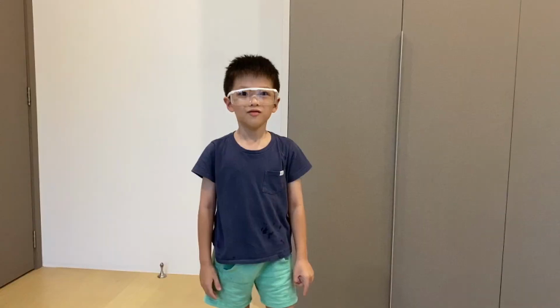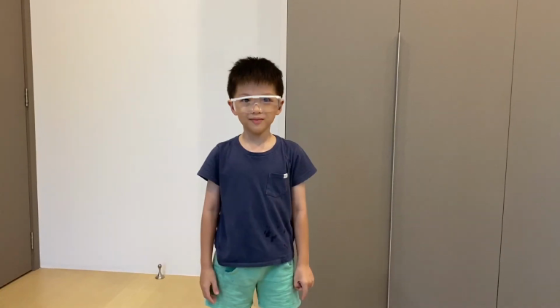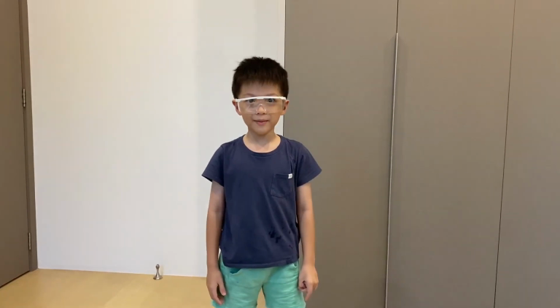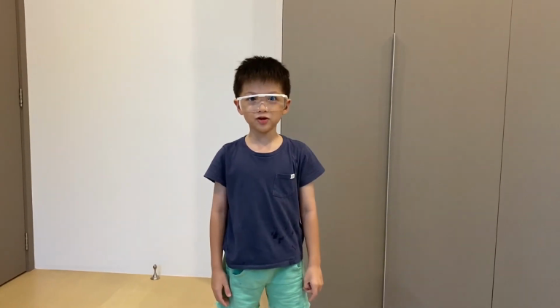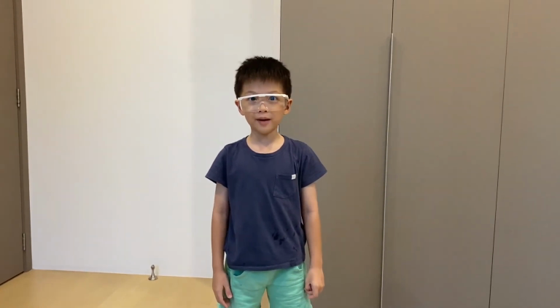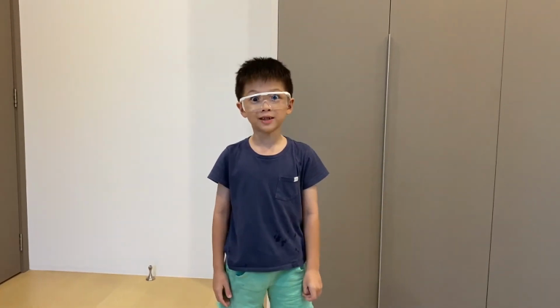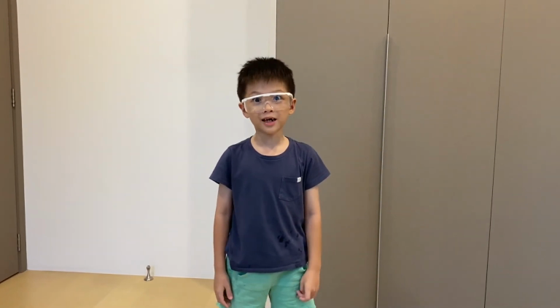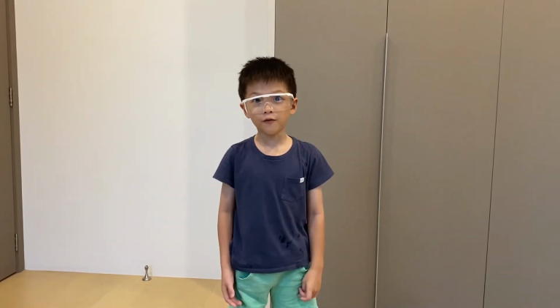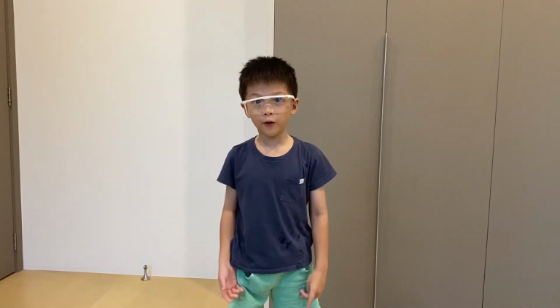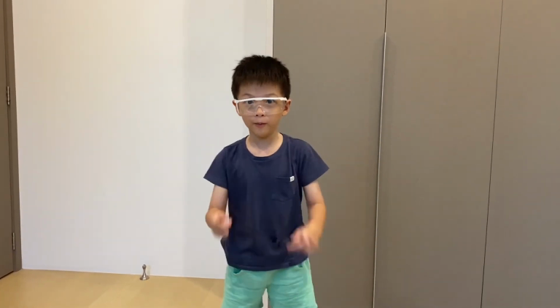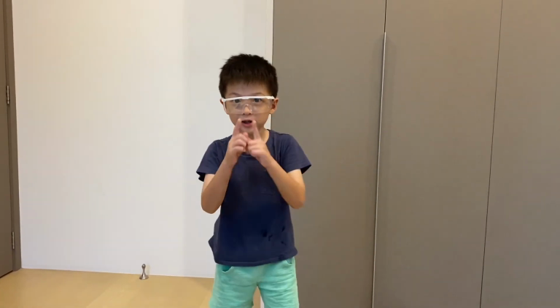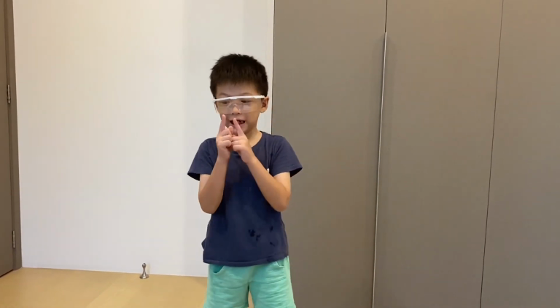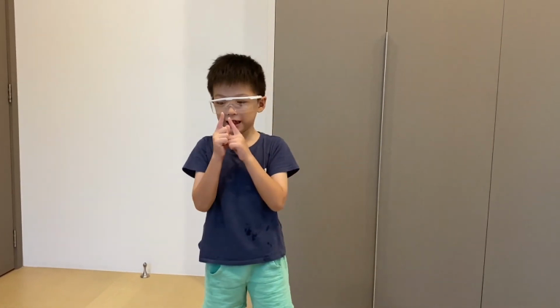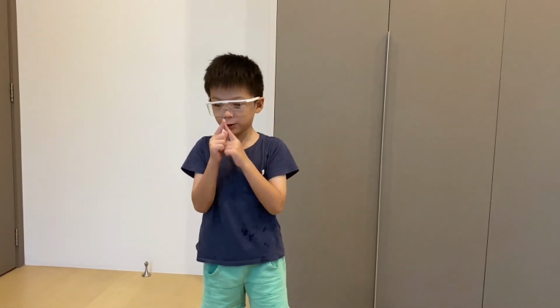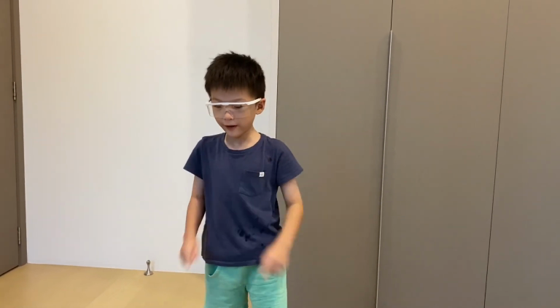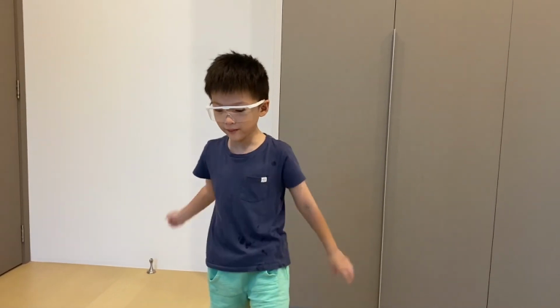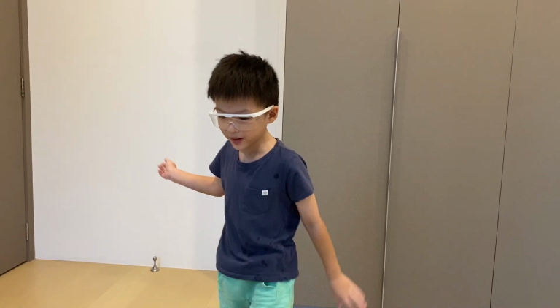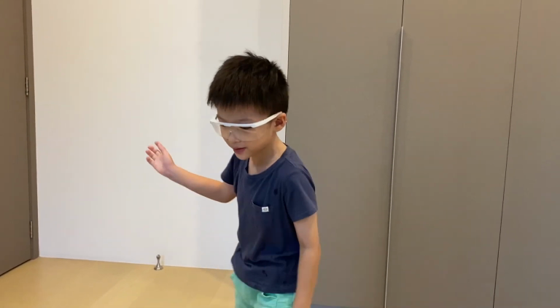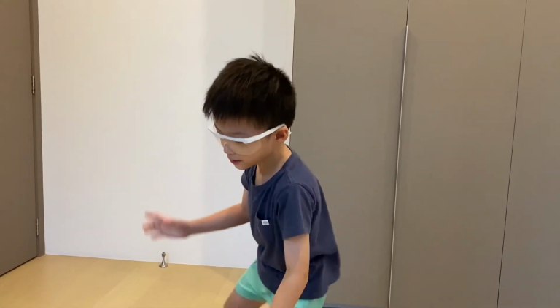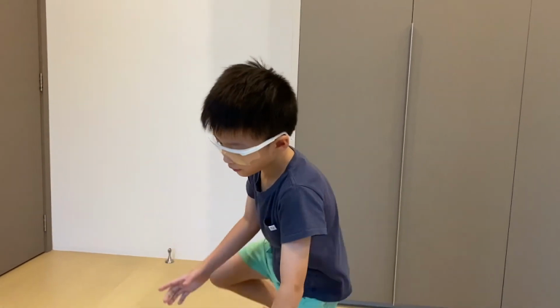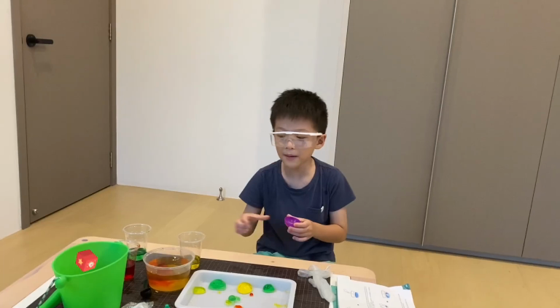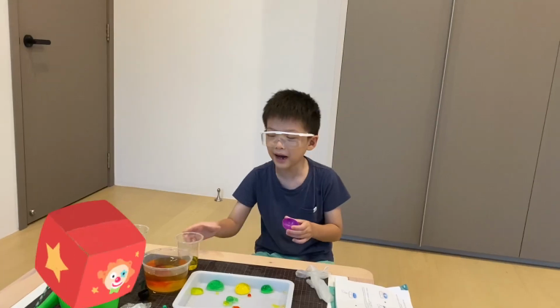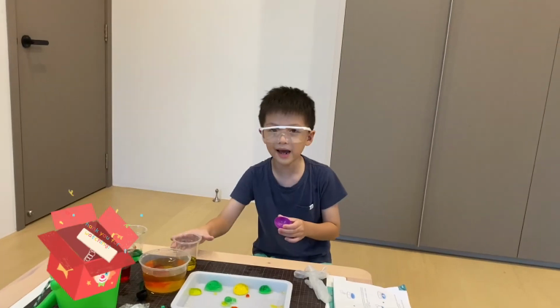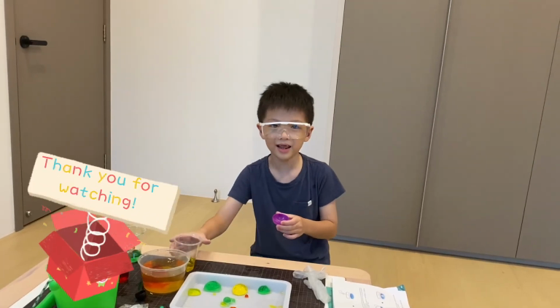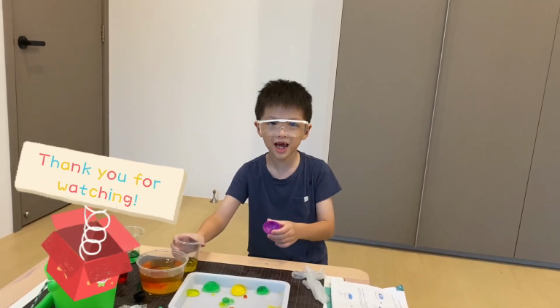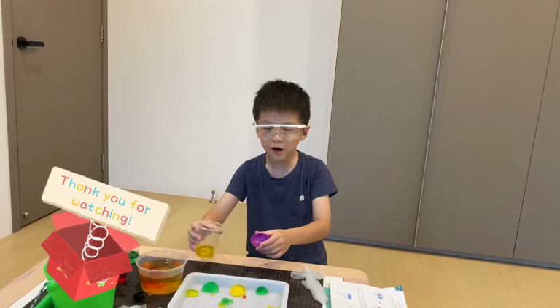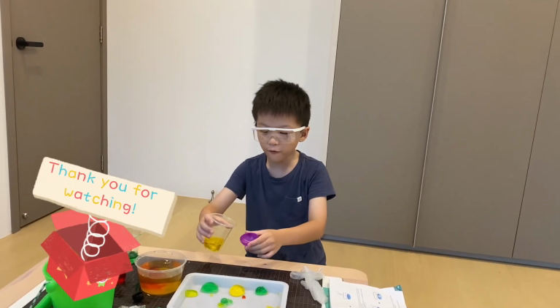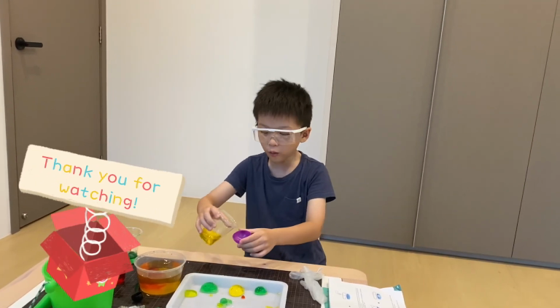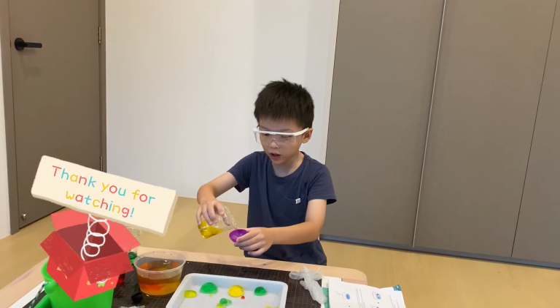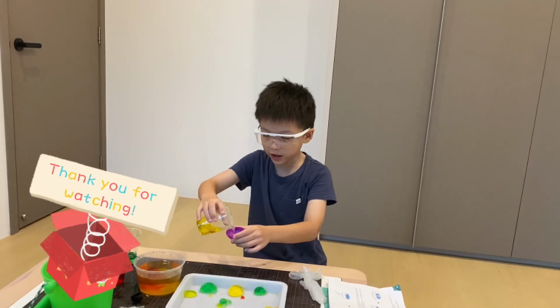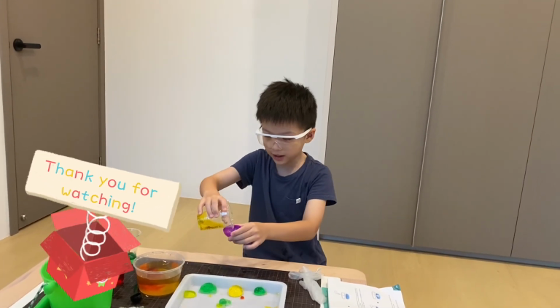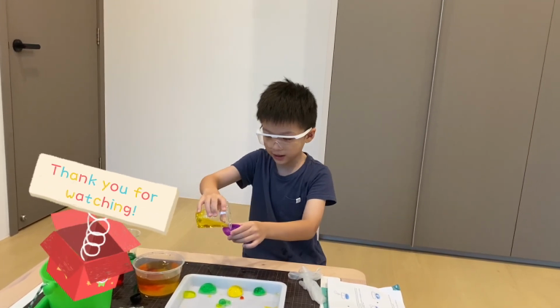Remember to come and check out for more Slimy Fairy content! Bye-bye and thank you for watching! Have a great day!